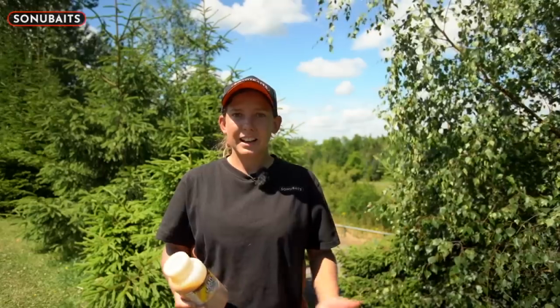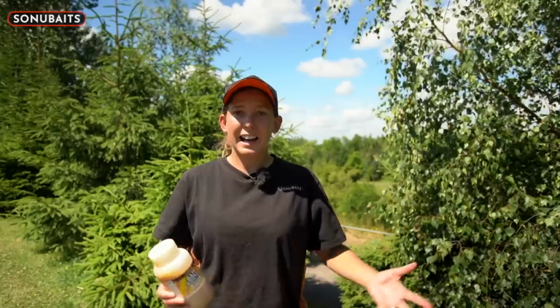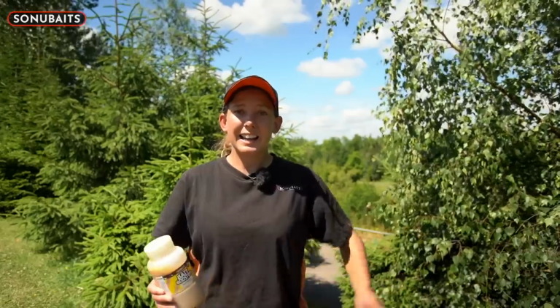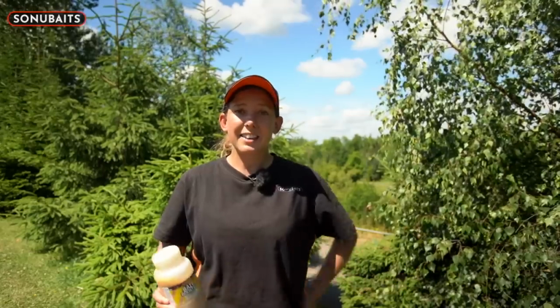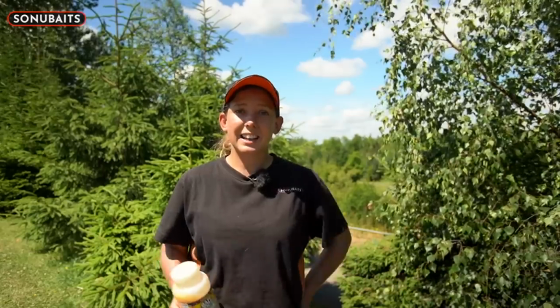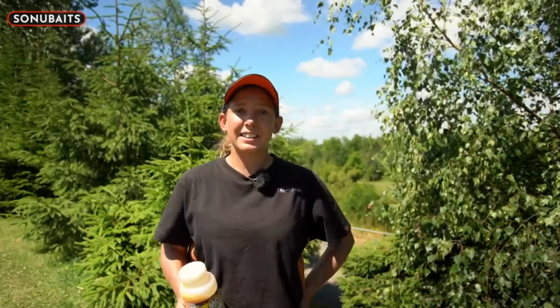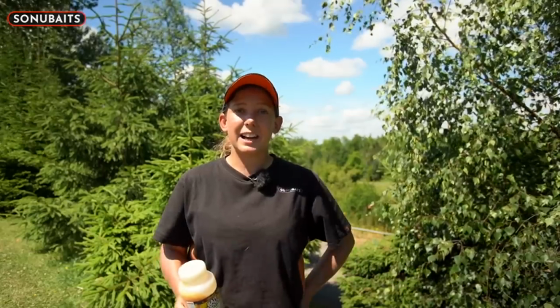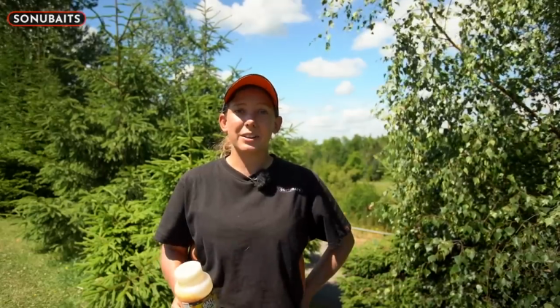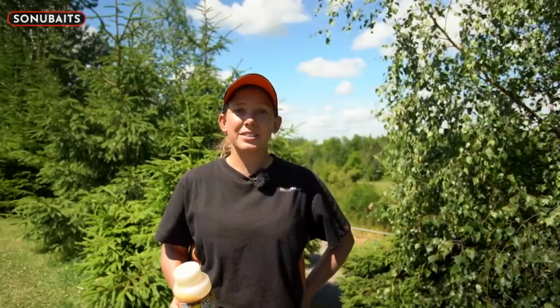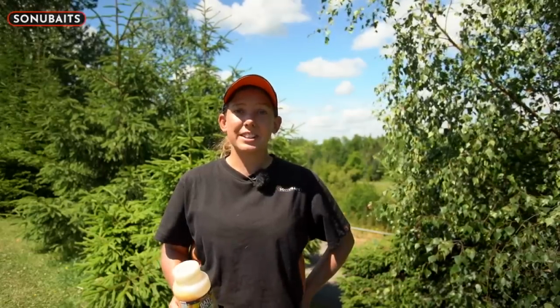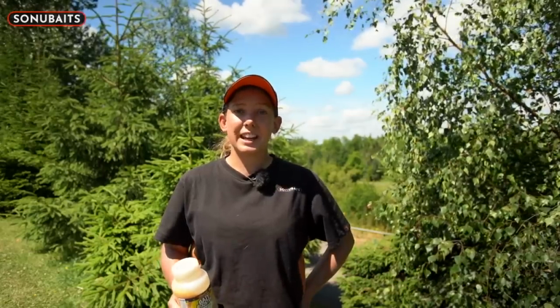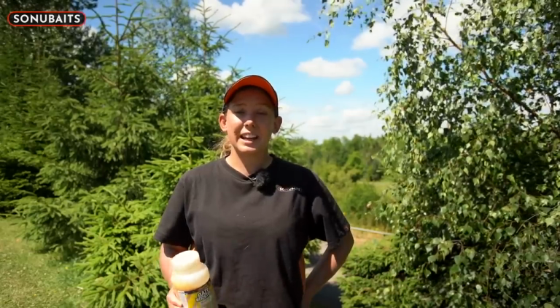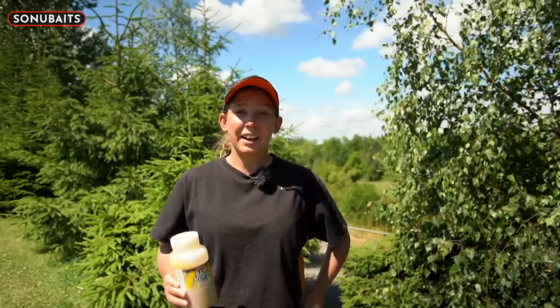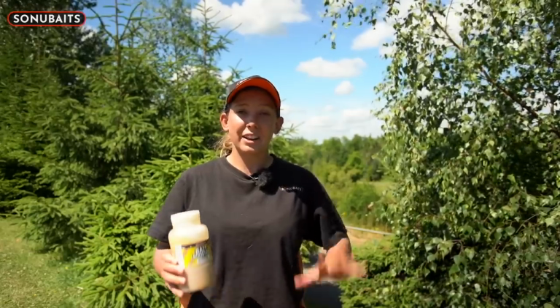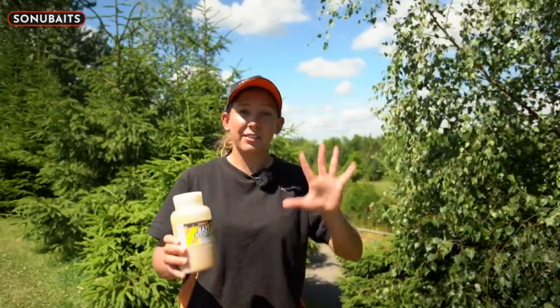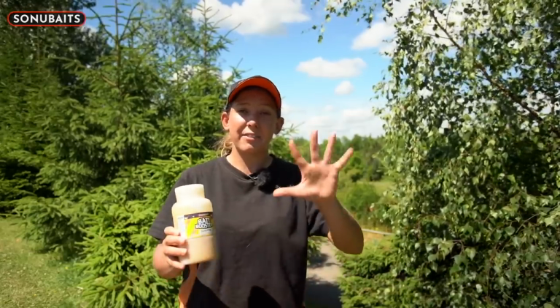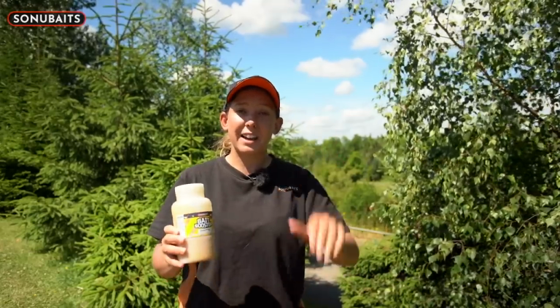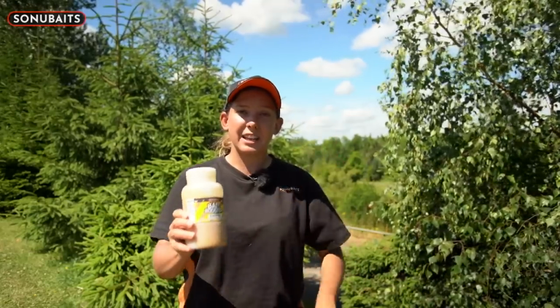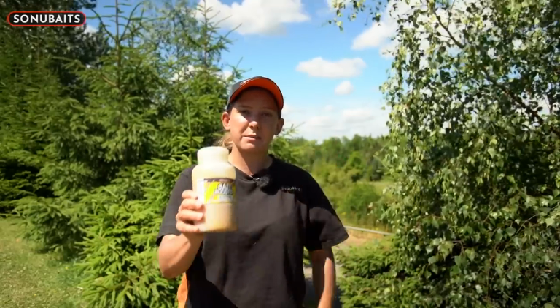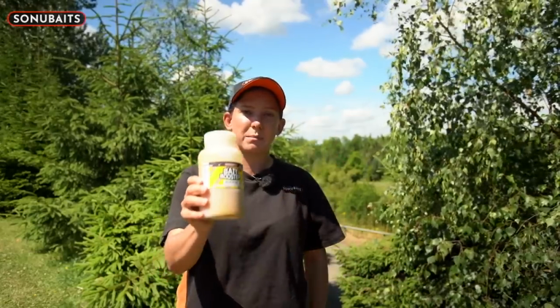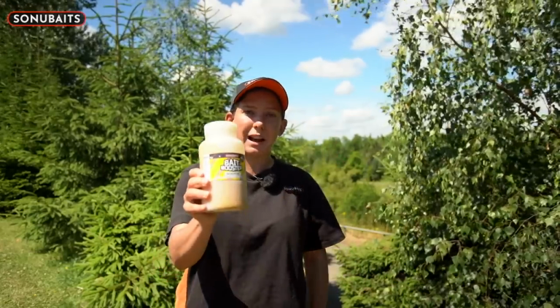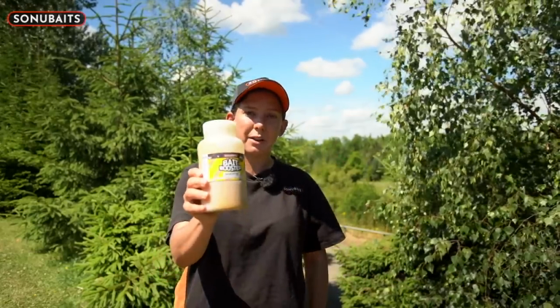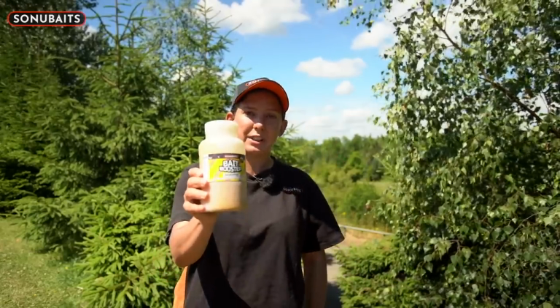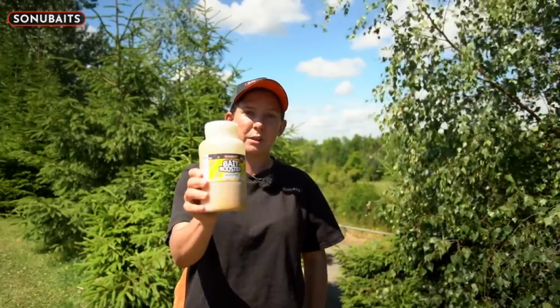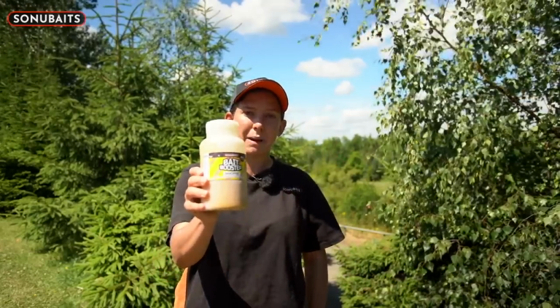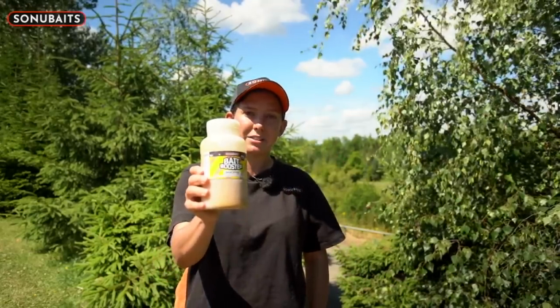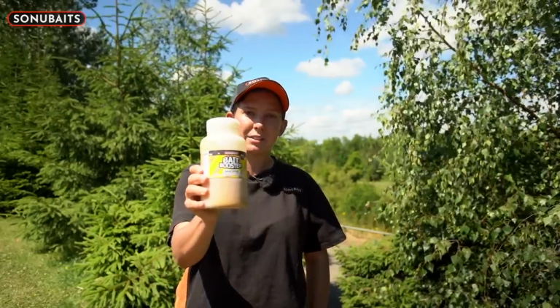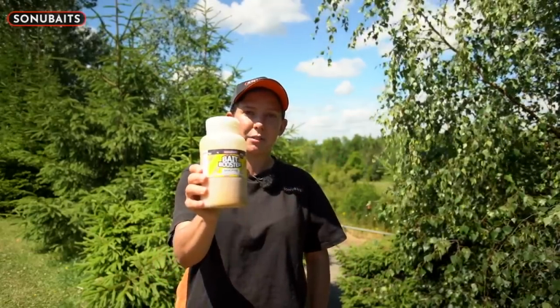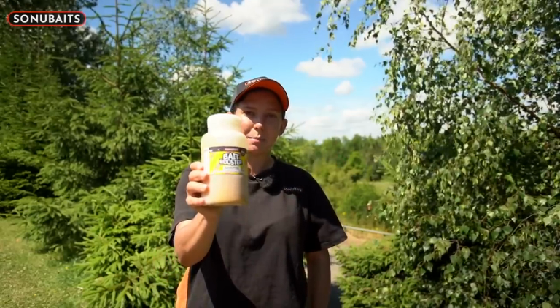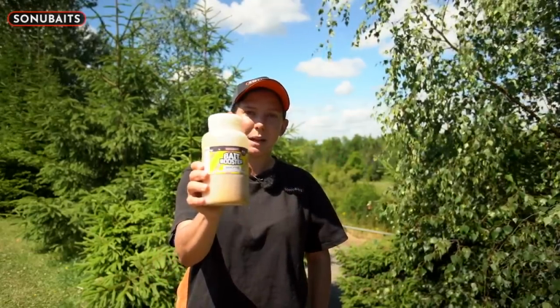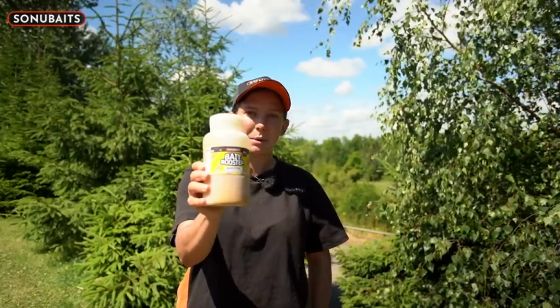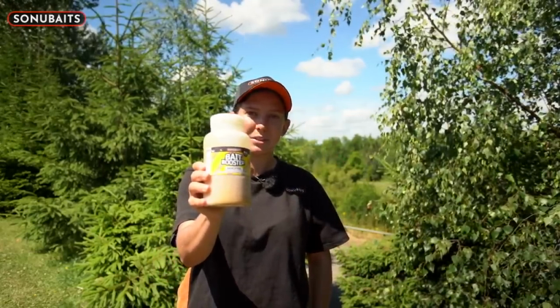Hi, I'm Kayleigh Dowd and today I'm going to give you five tips about how to get the best from a bait booster.